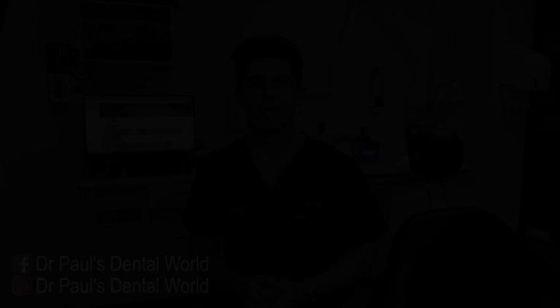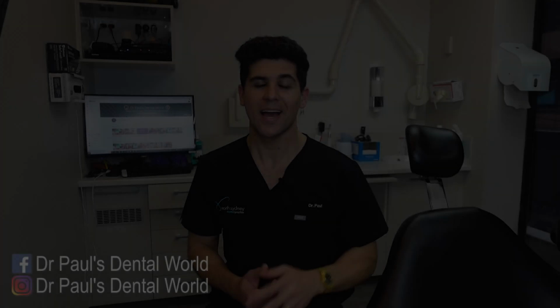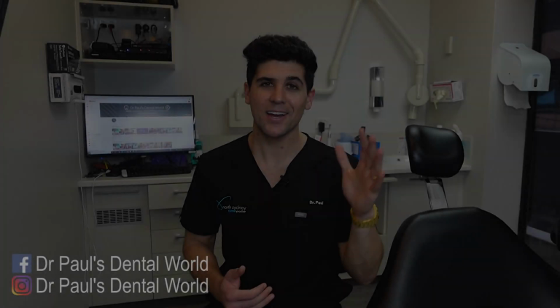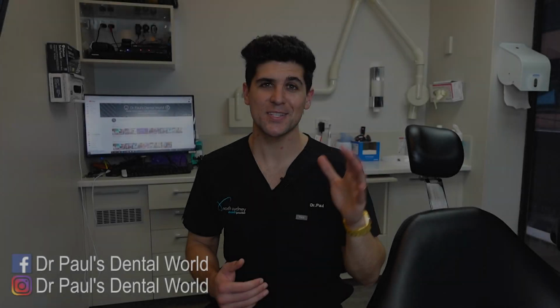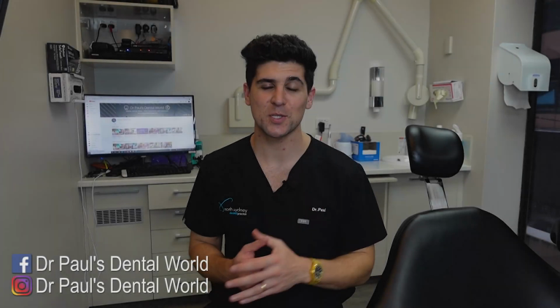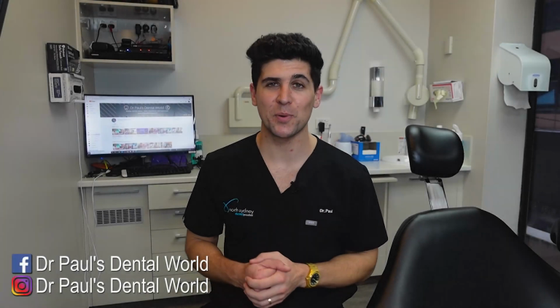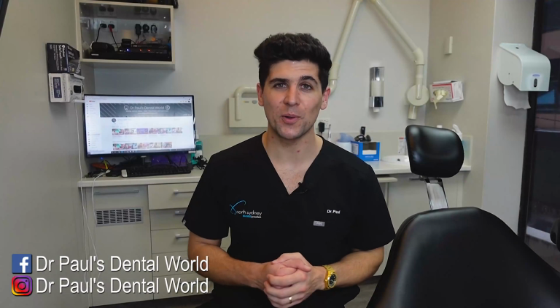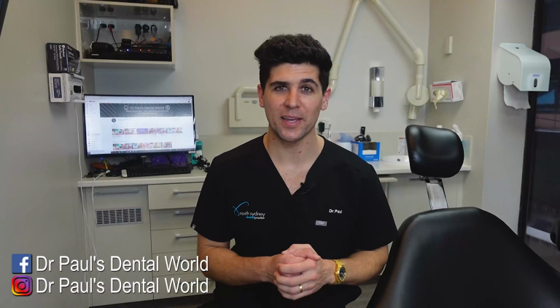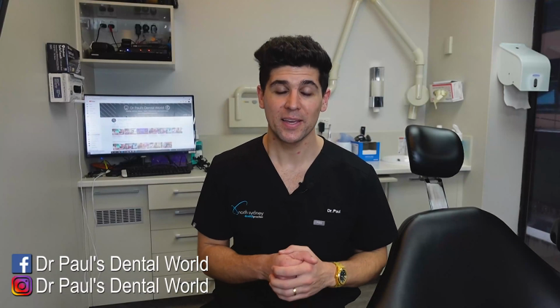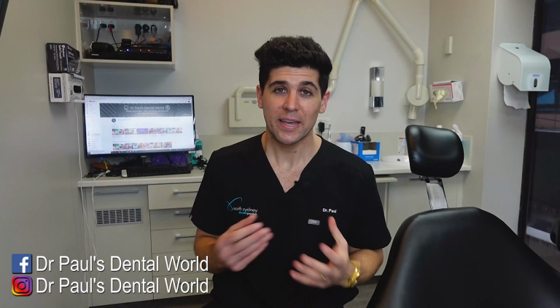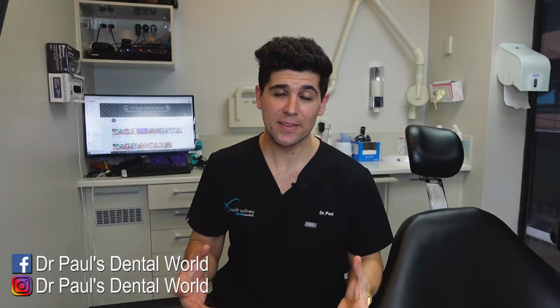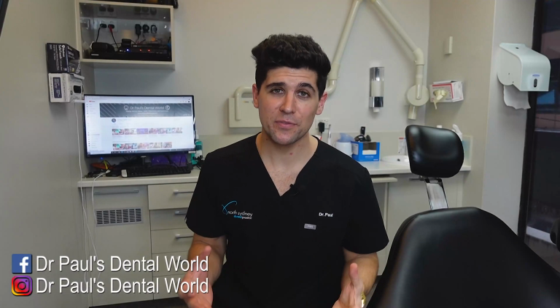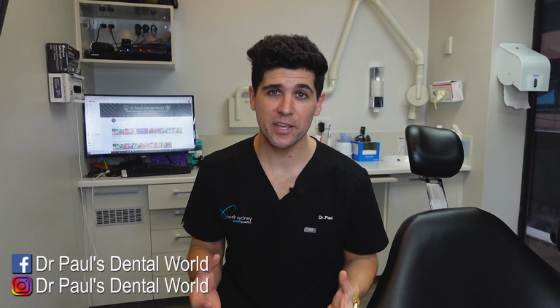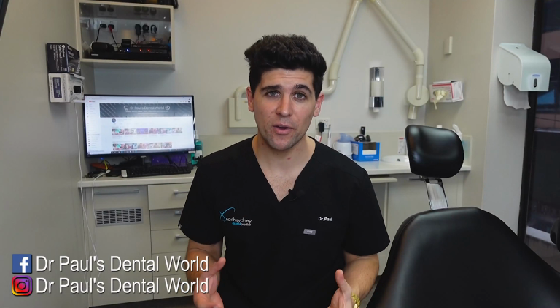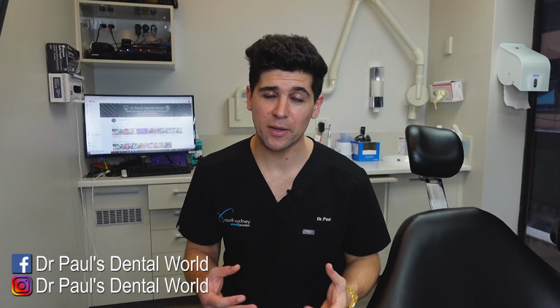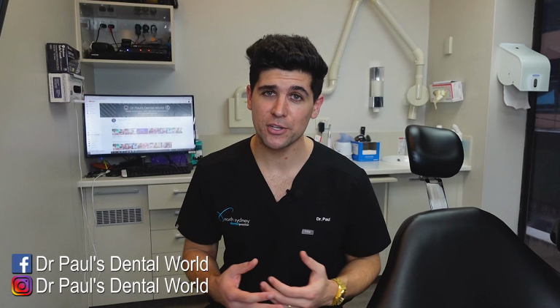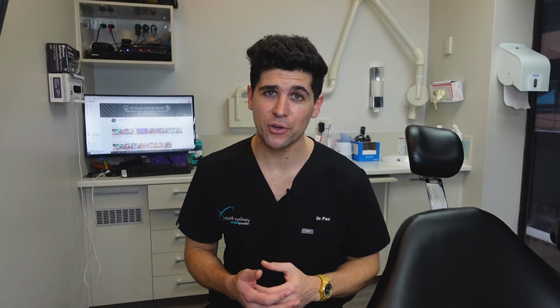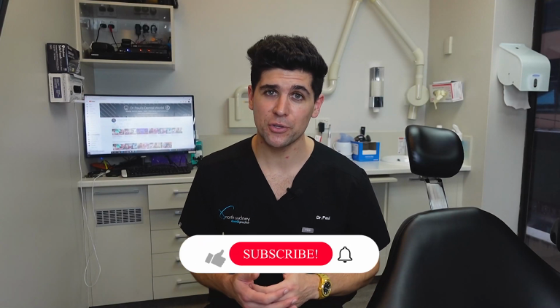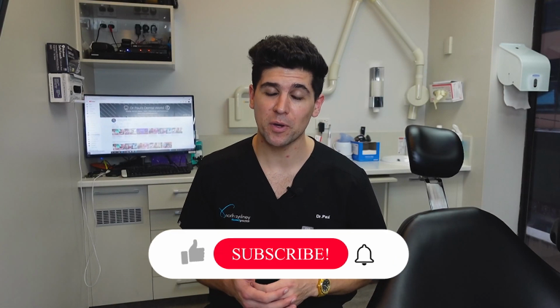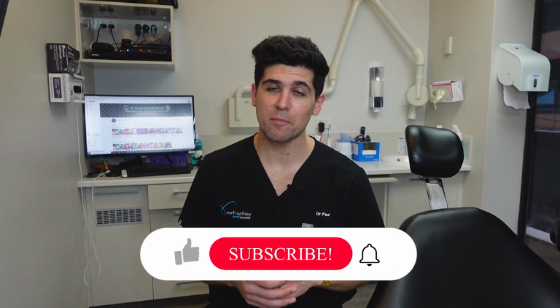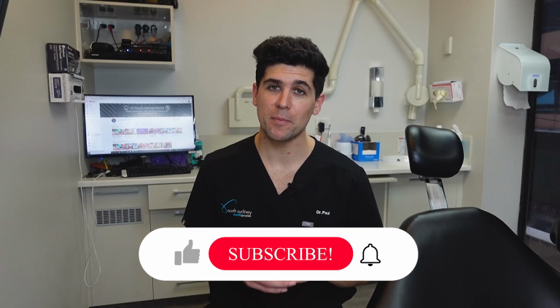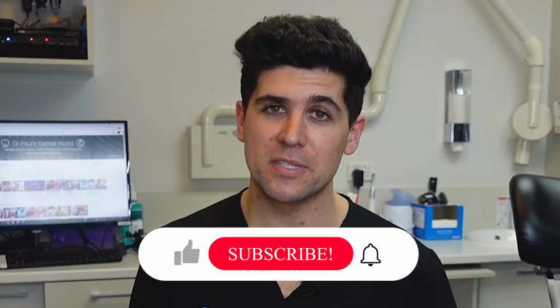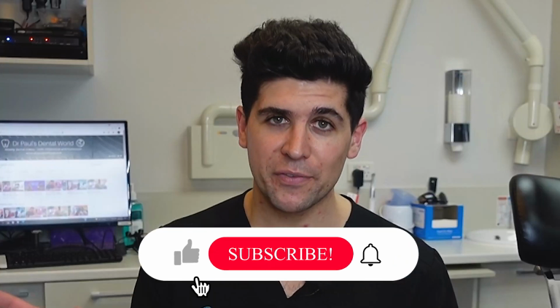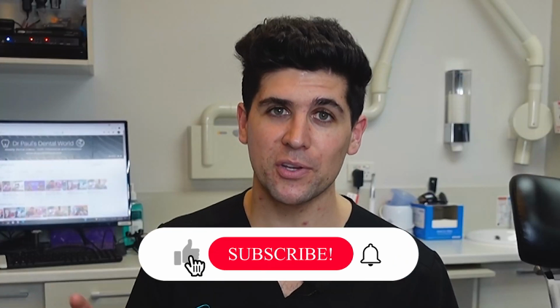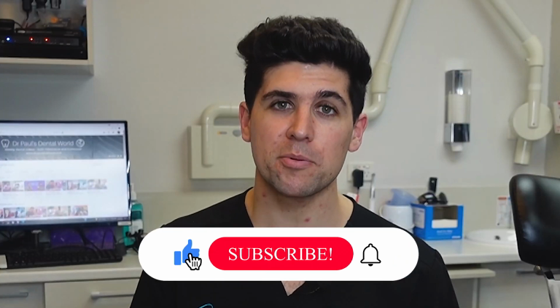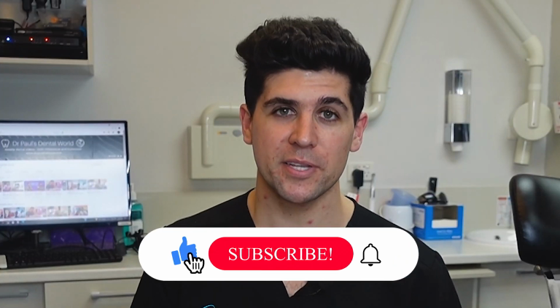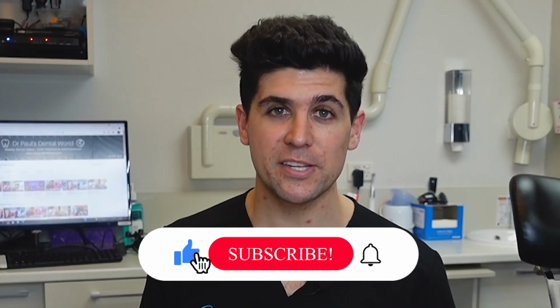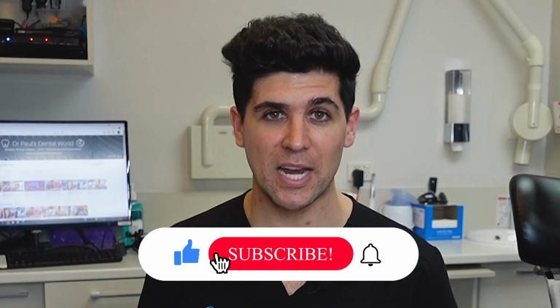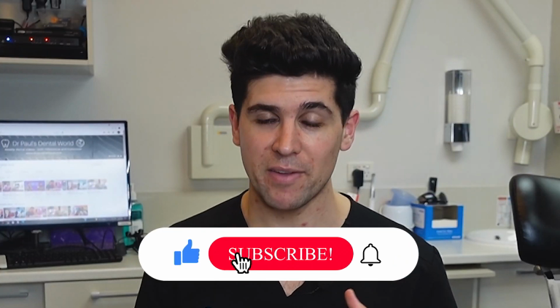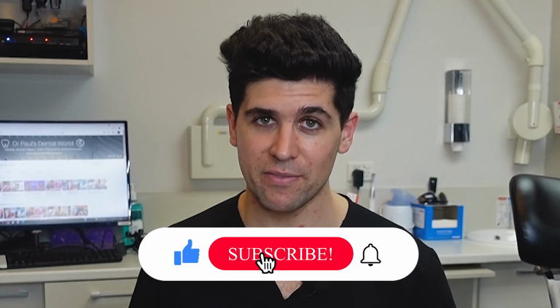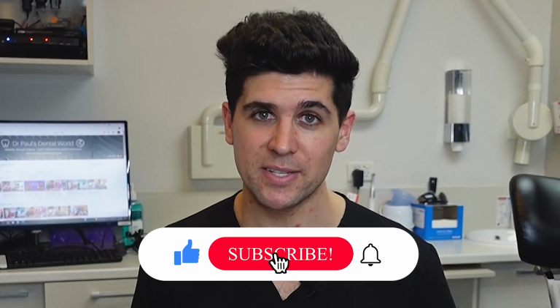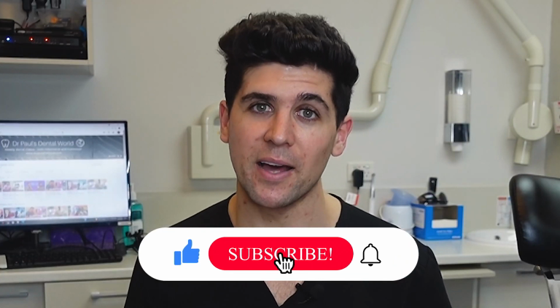Hey guys, Dr. Paul here. In this video, I'm going to show you one of my most difficult procedures that I've ever done.